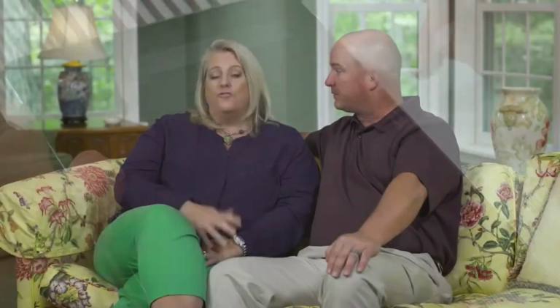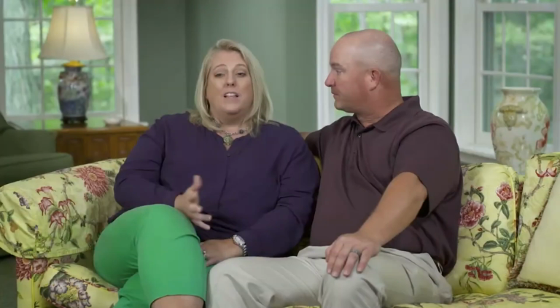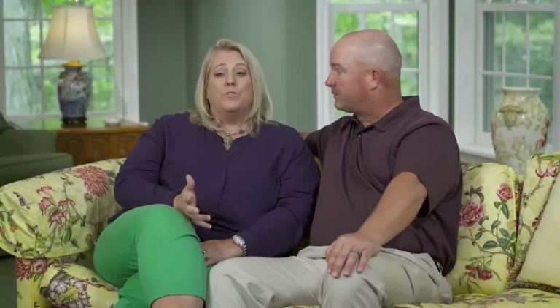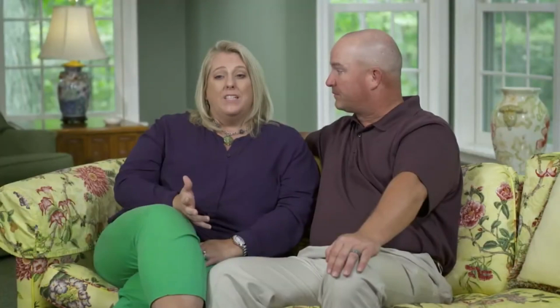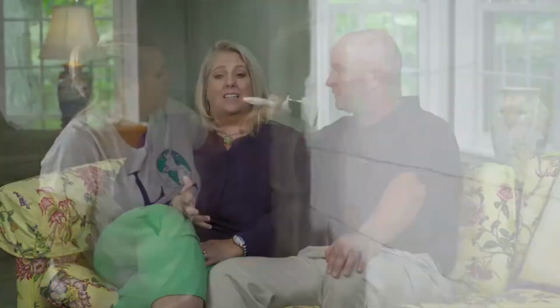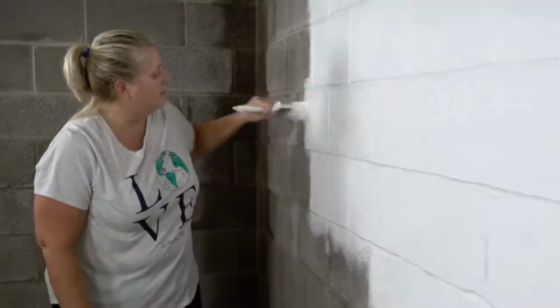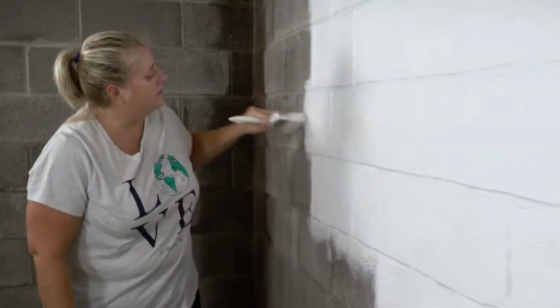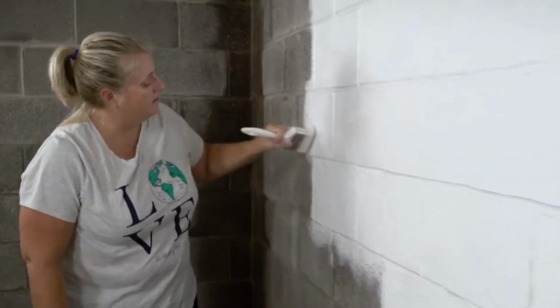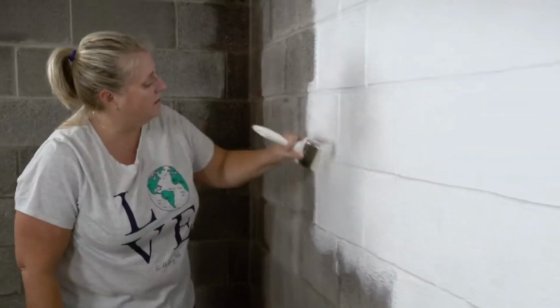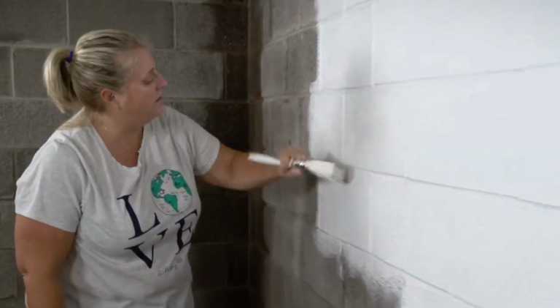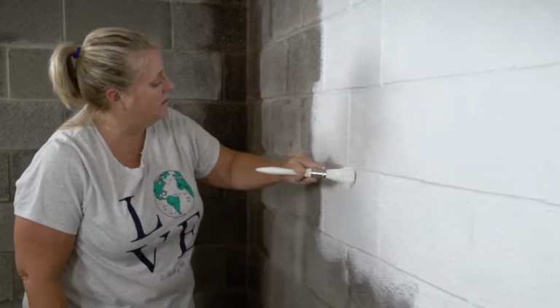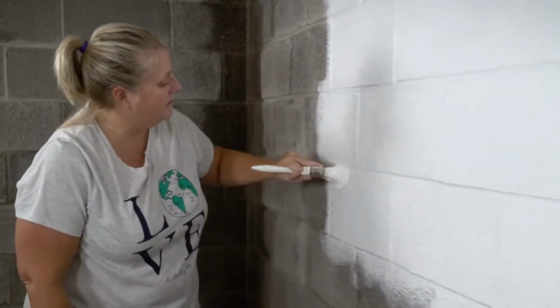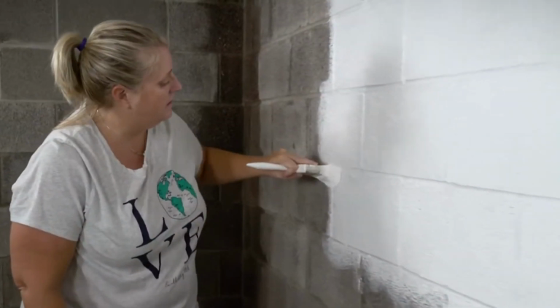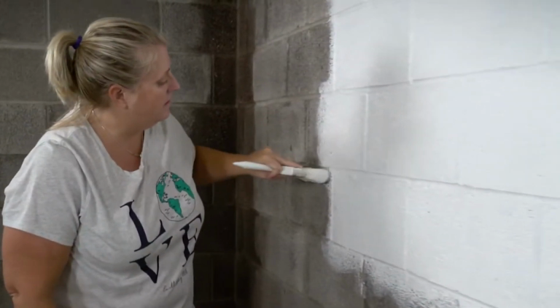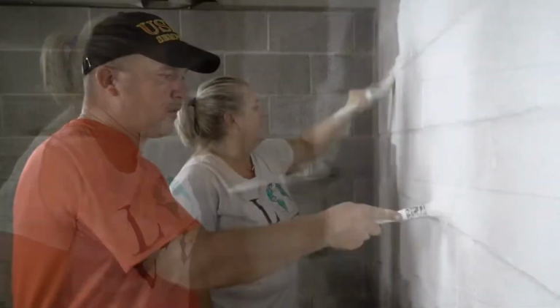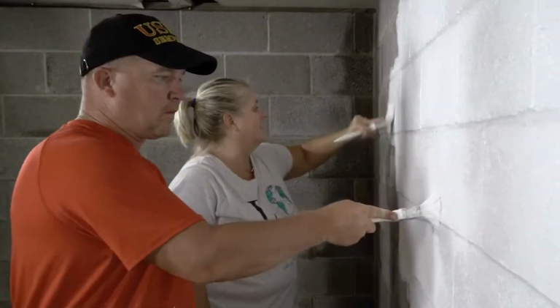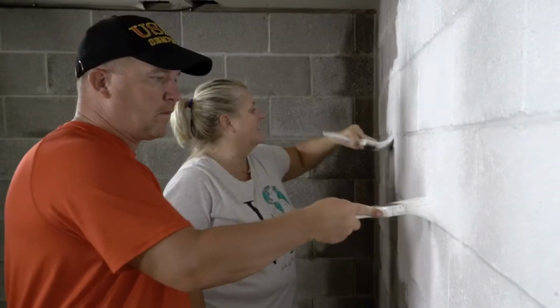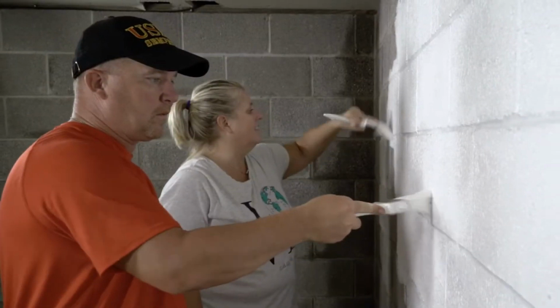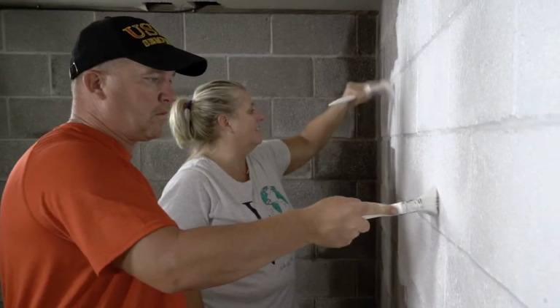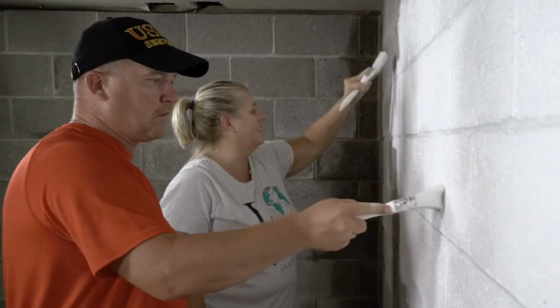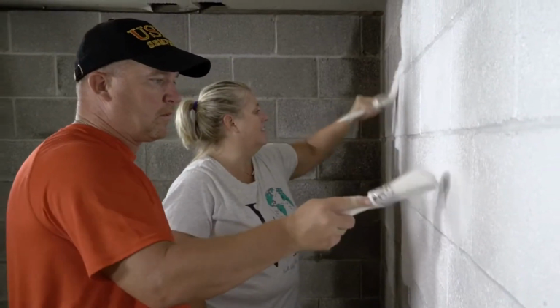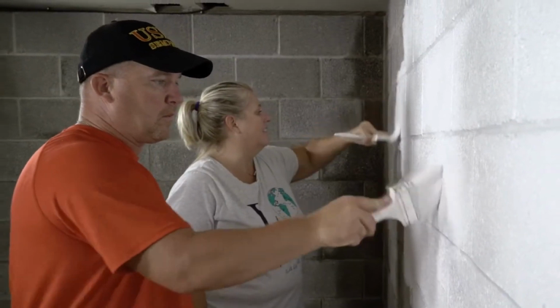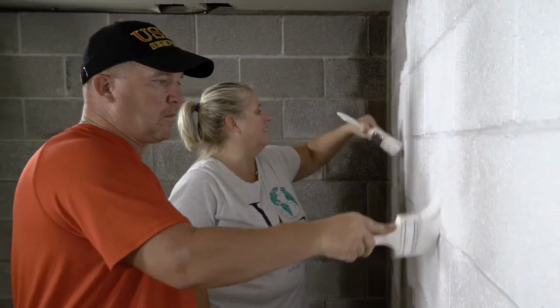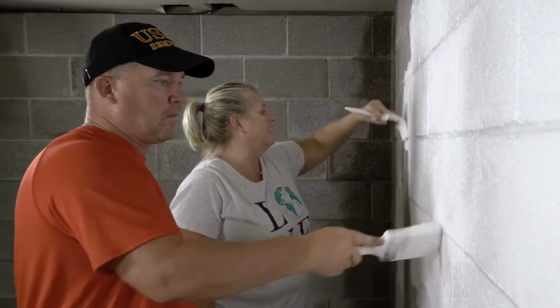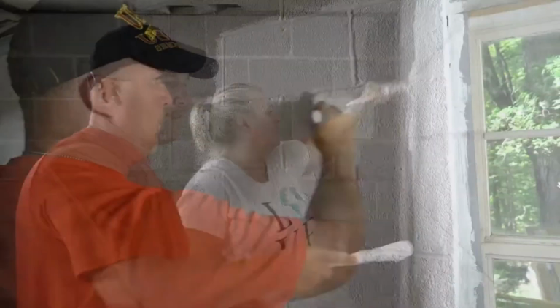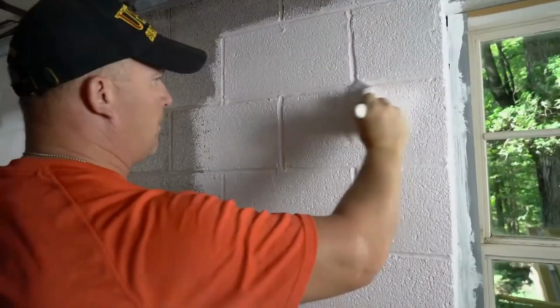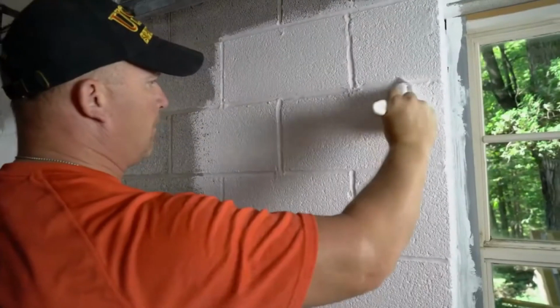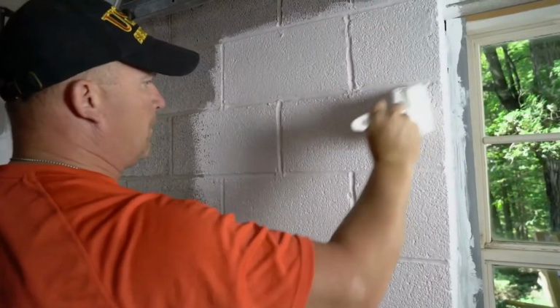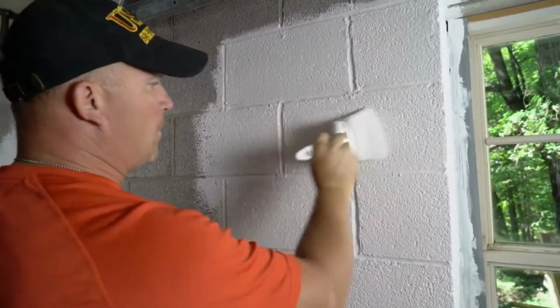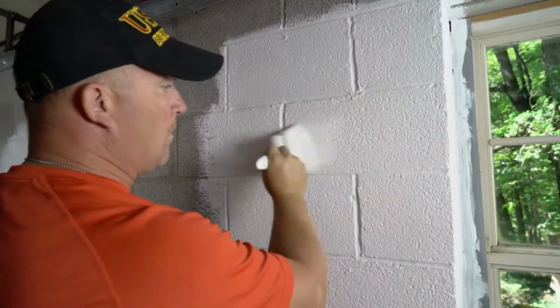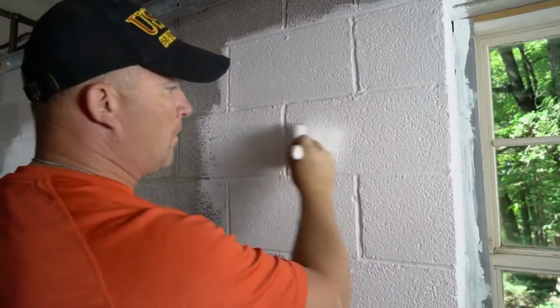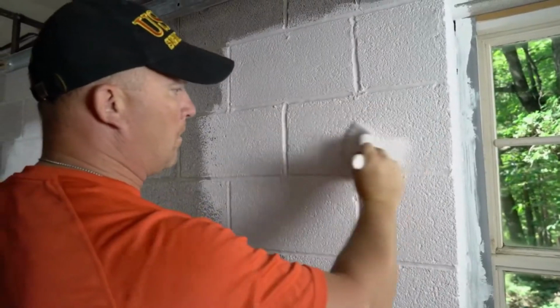Drylok was really easy to use. It was easy to apply. We just followed the directions on the back and it was like brushing on paint.